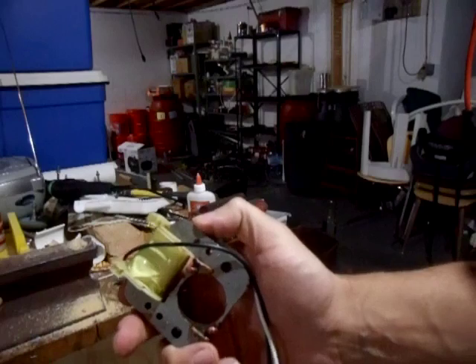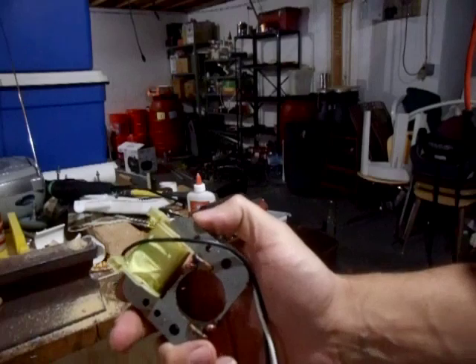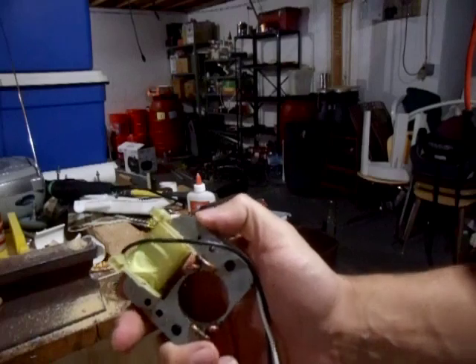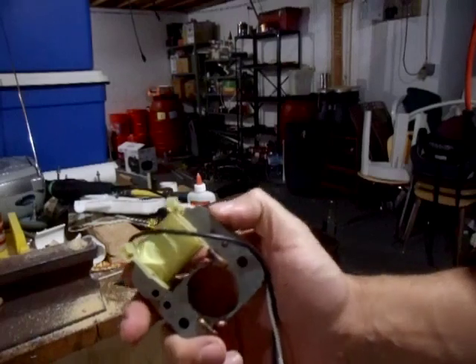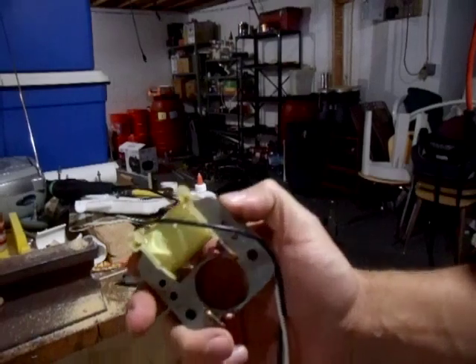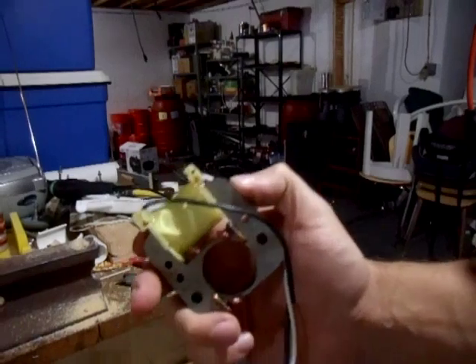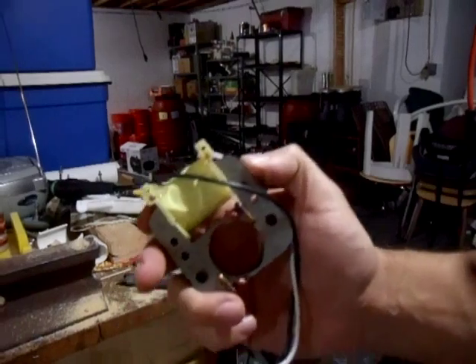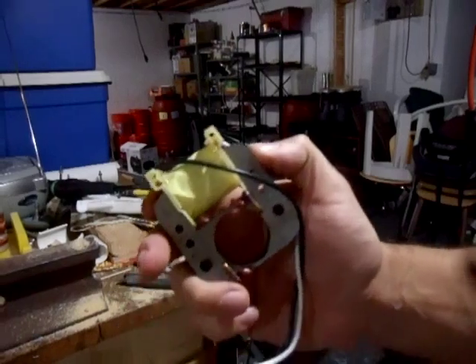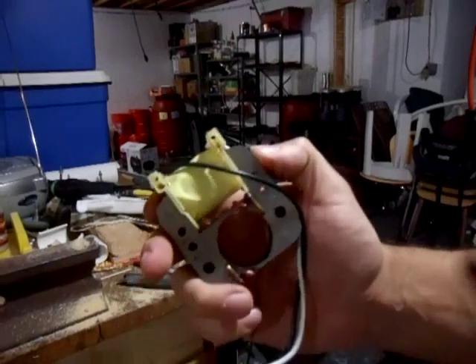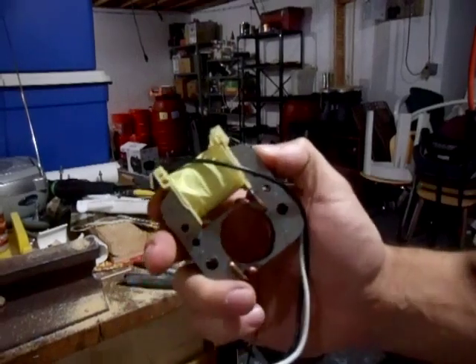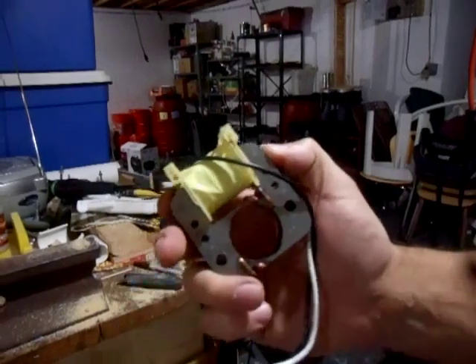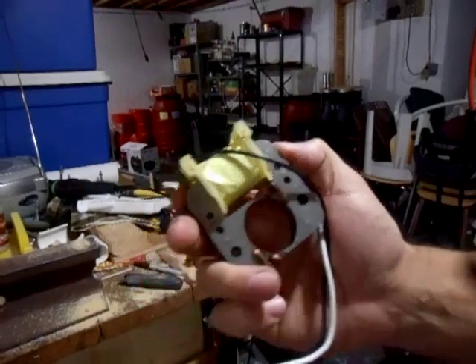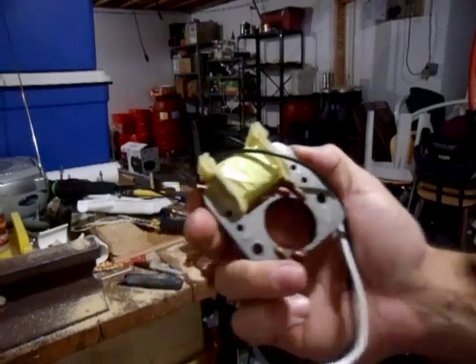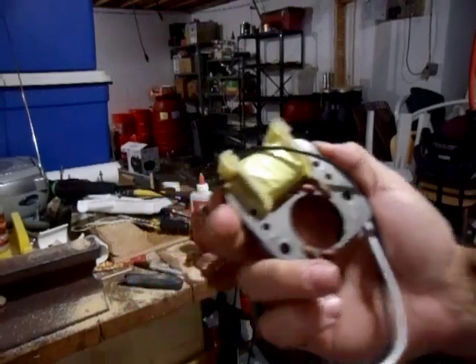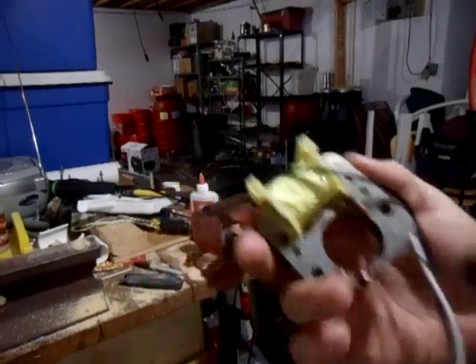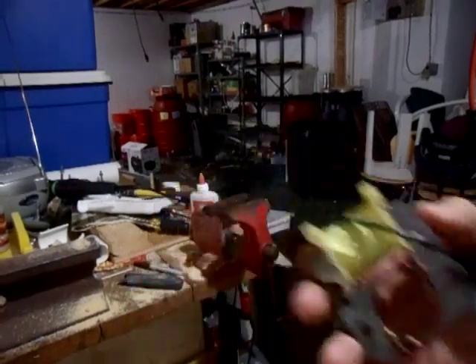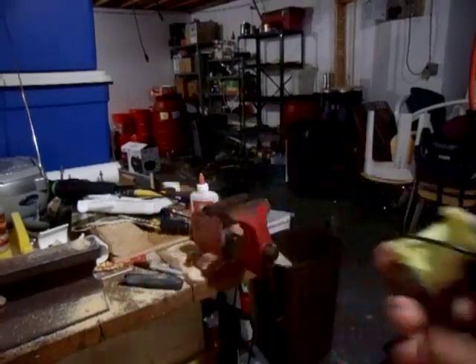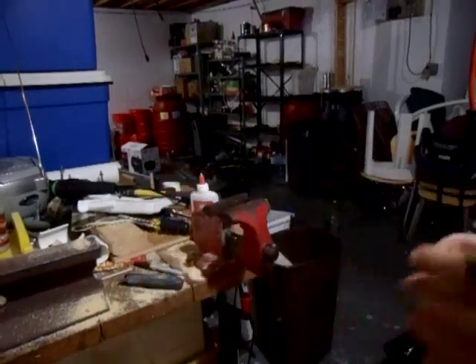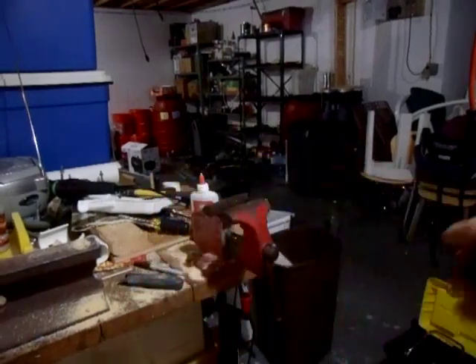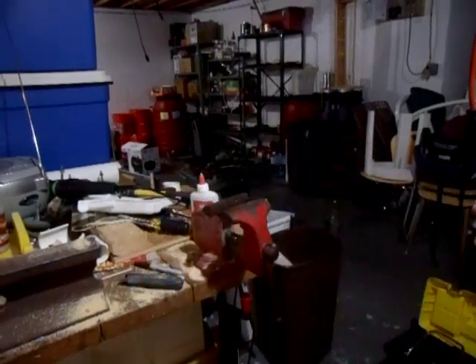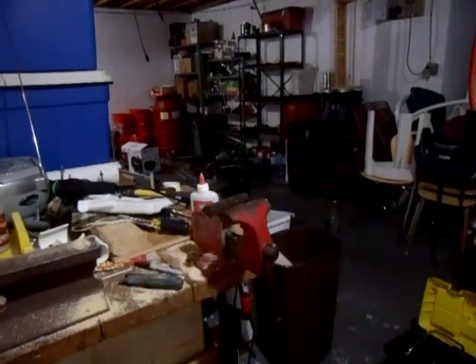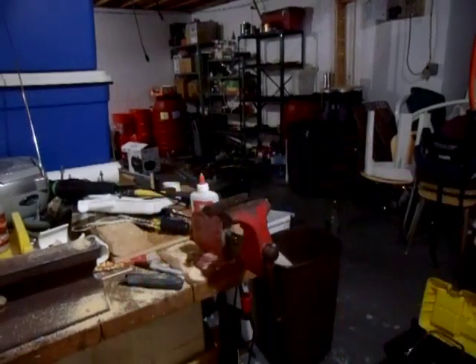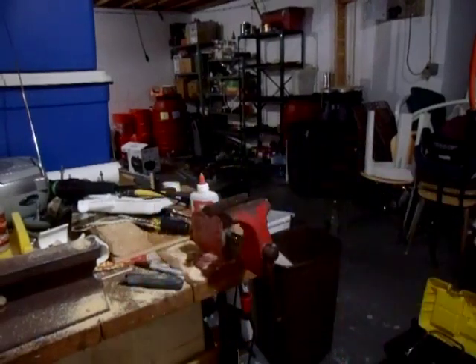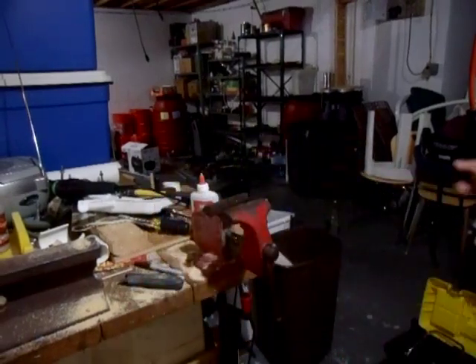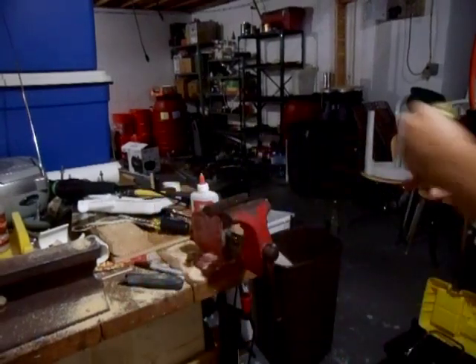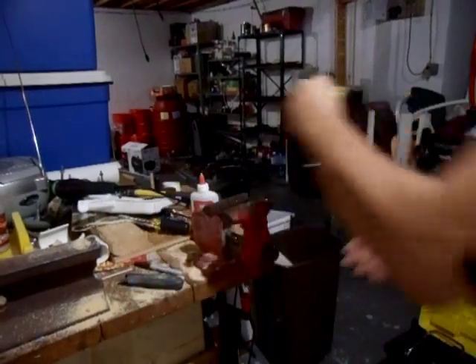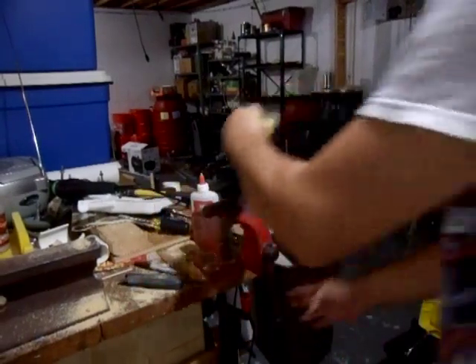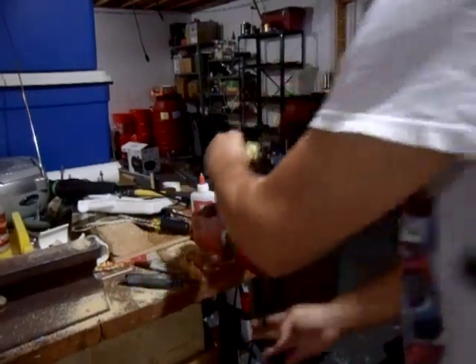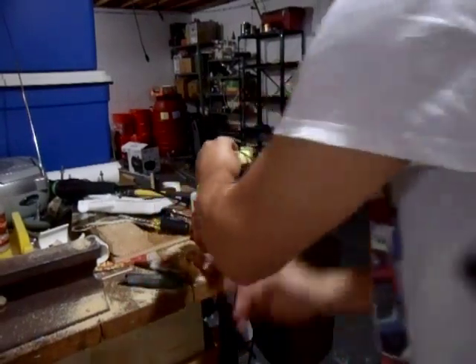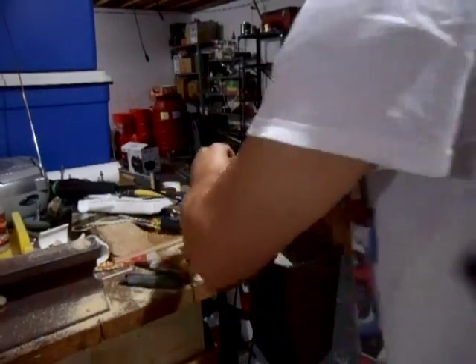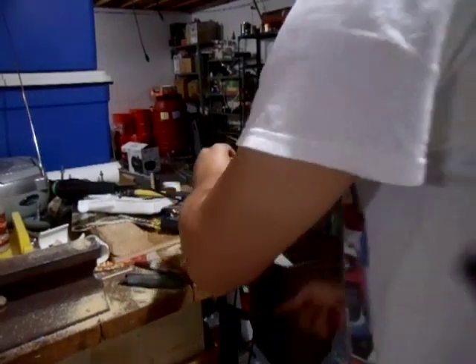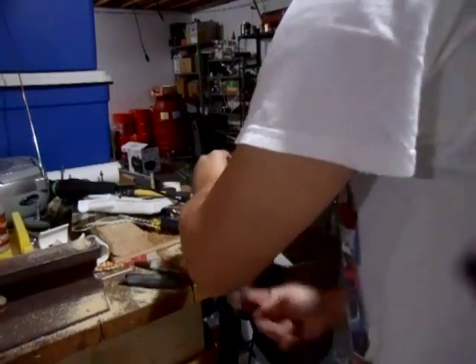Hello, here's how I get the coil out of a shaded pole motor. I'll show you what I did in a second.